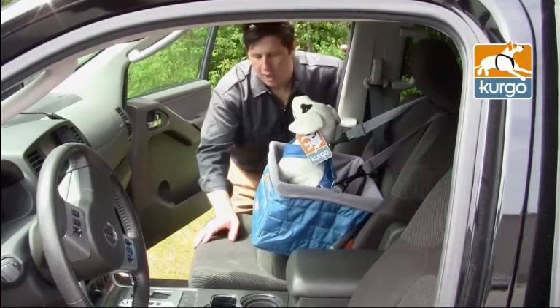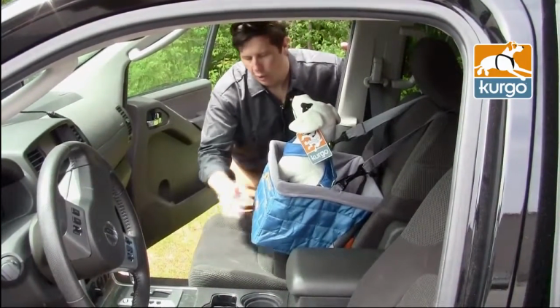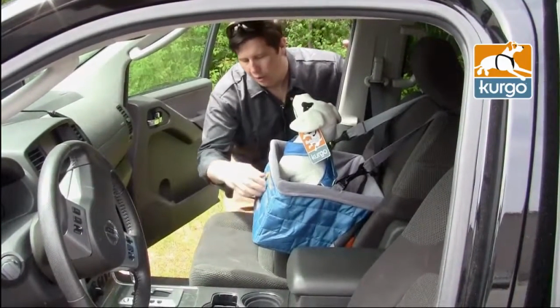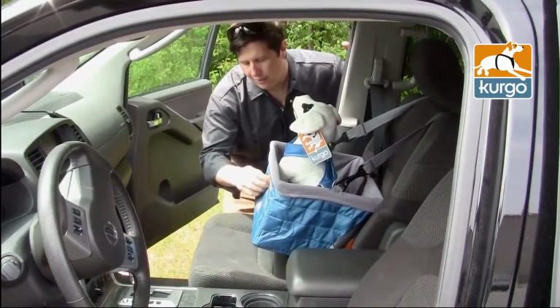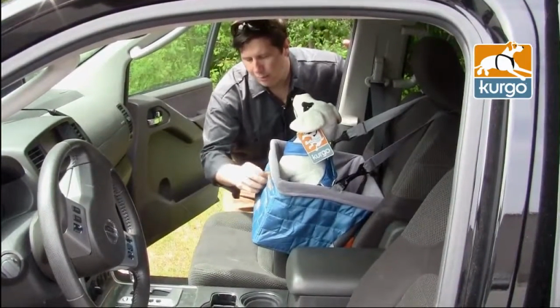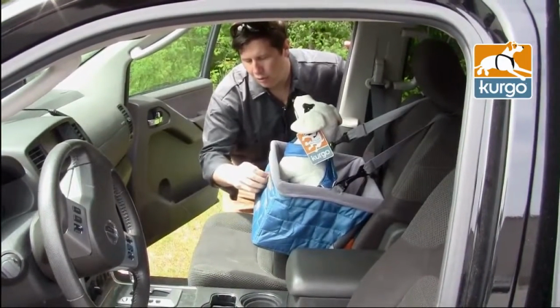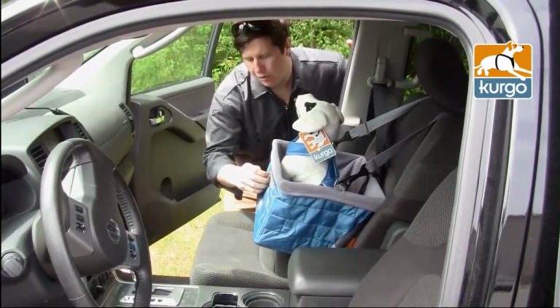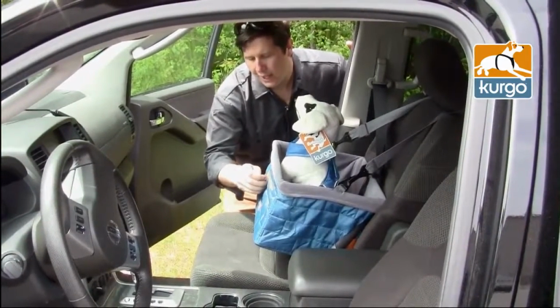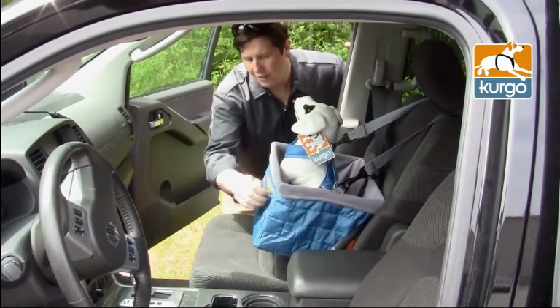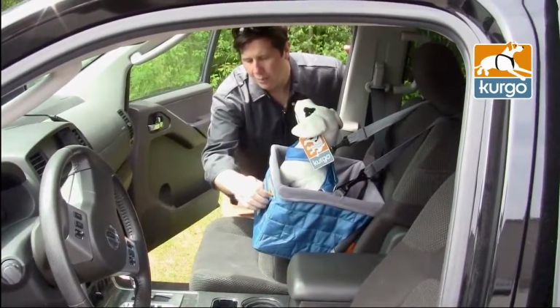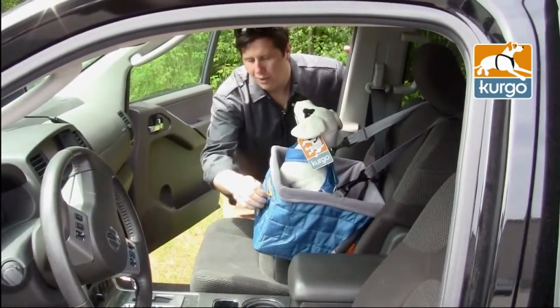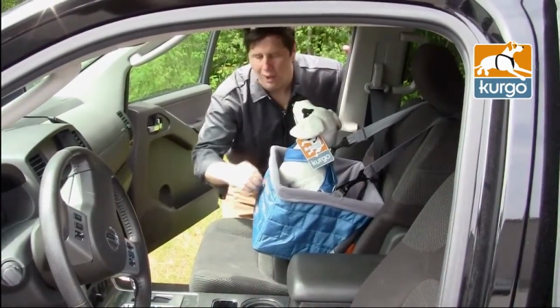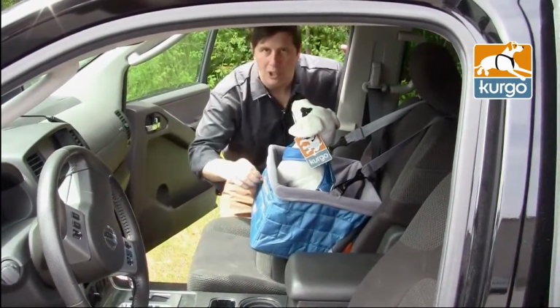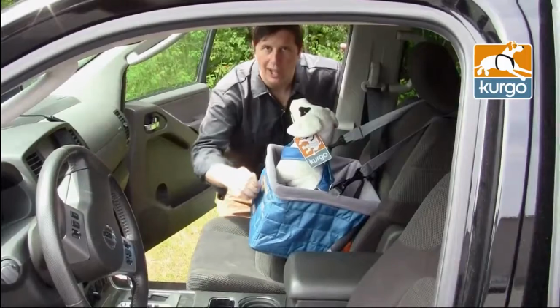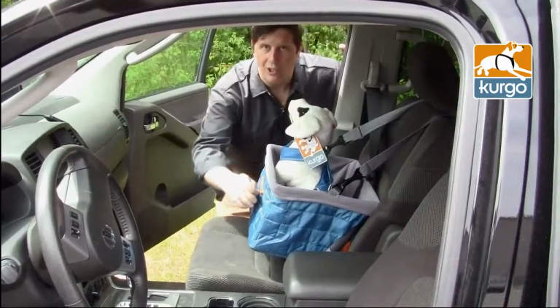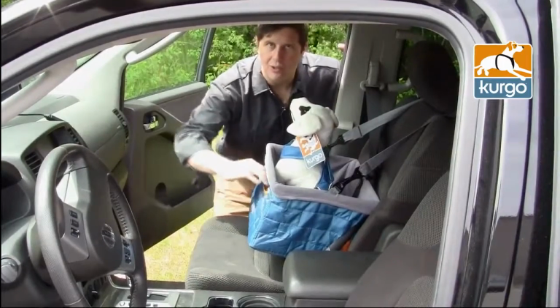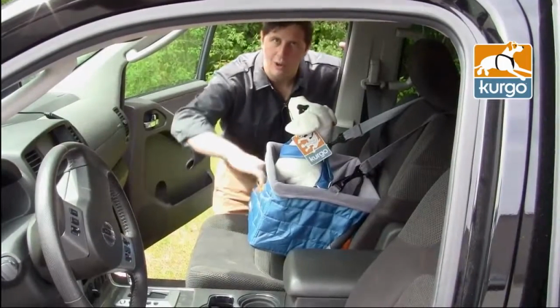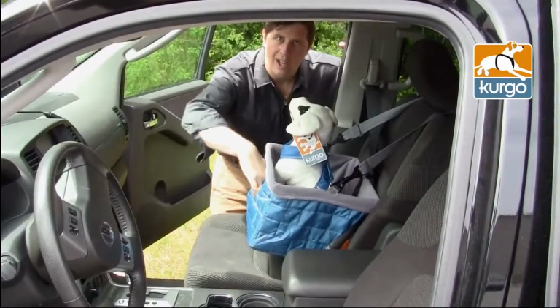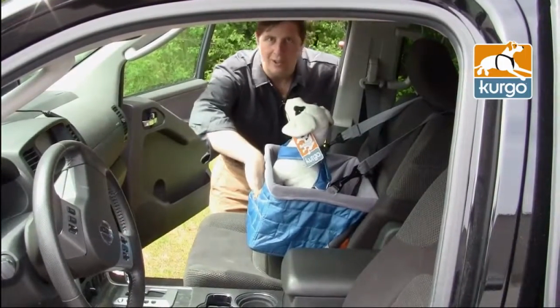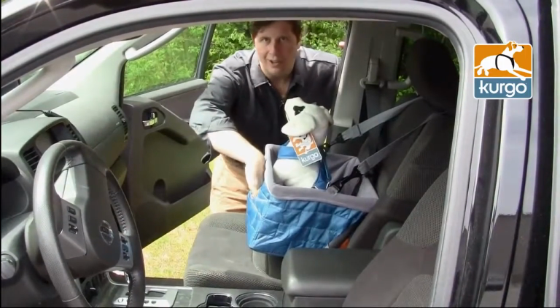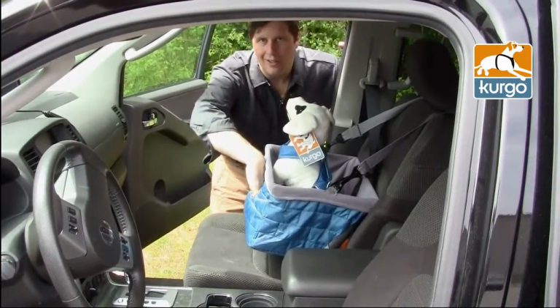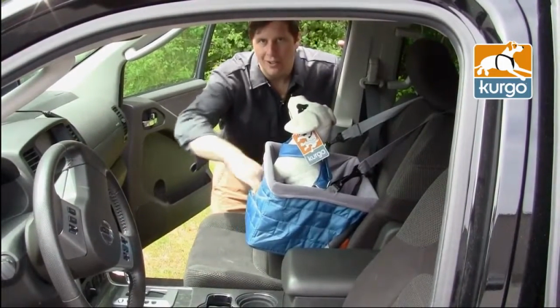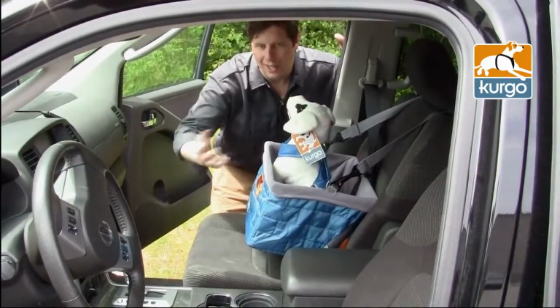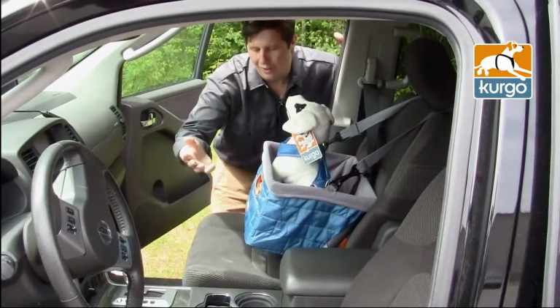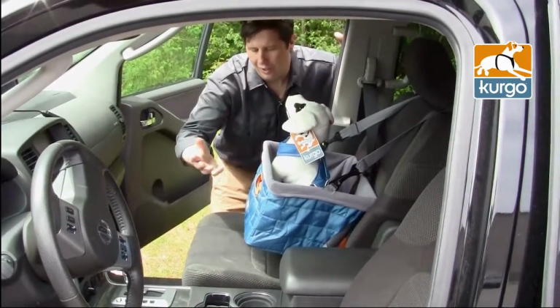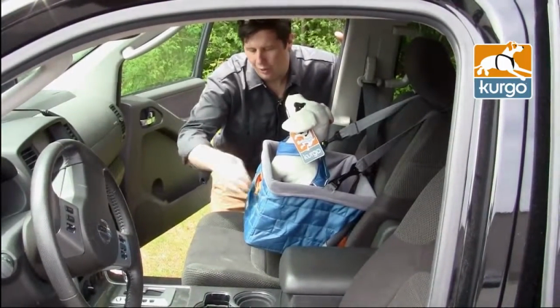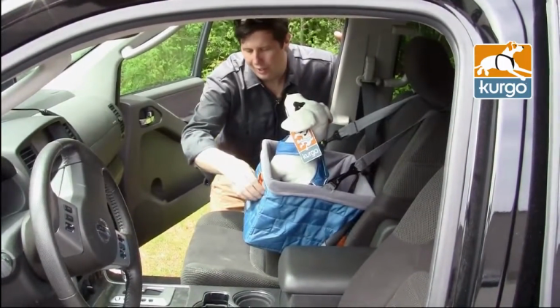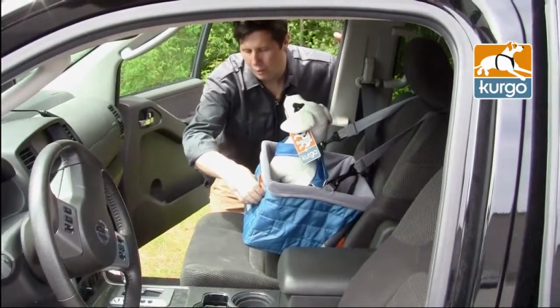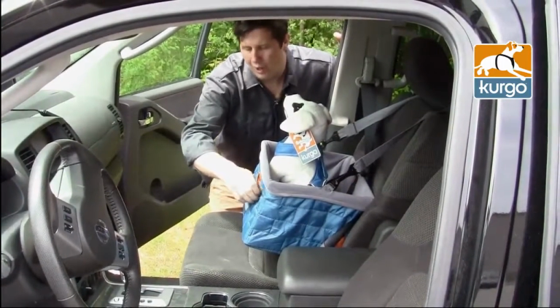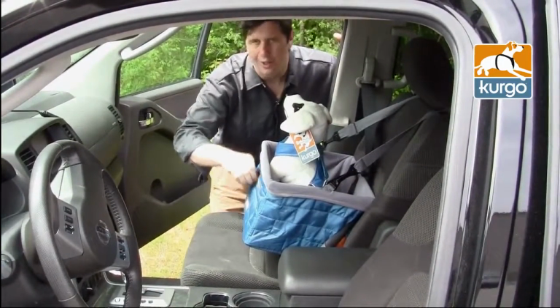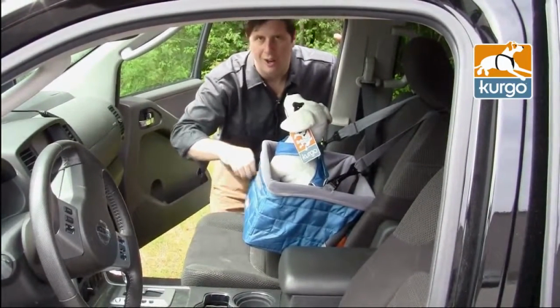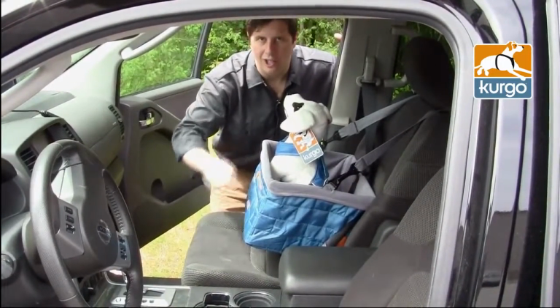The Loft Booster Seat has a zipper on the front which allows you to store sunglasses, anything along those lines, your wallet, dog leash.